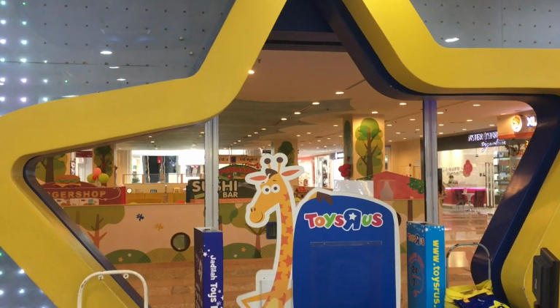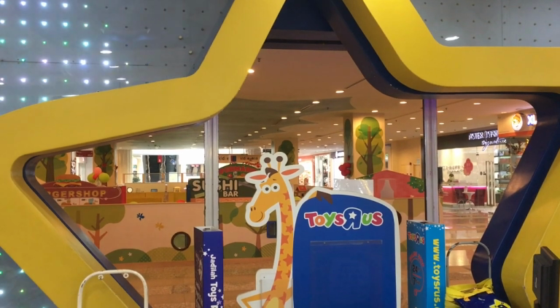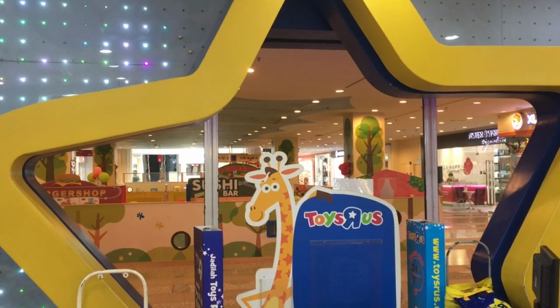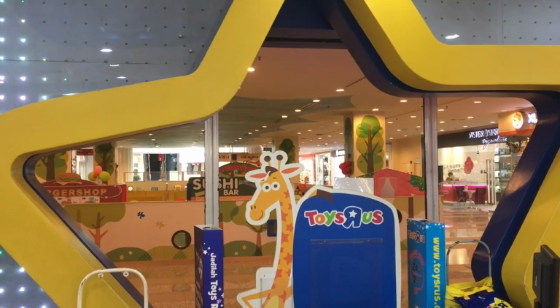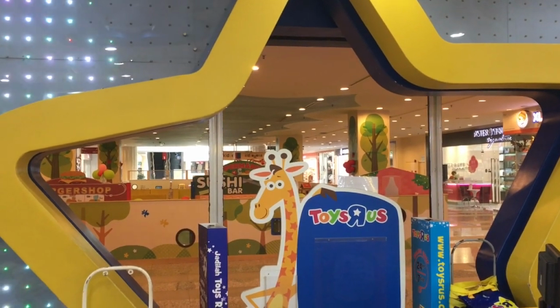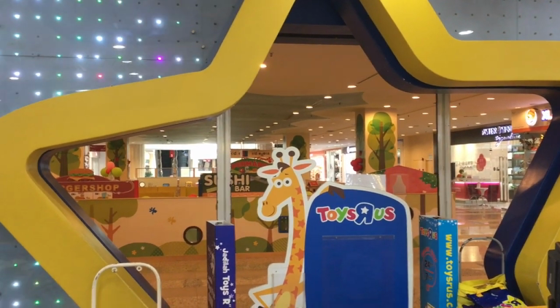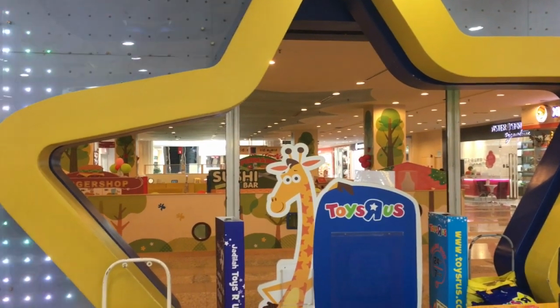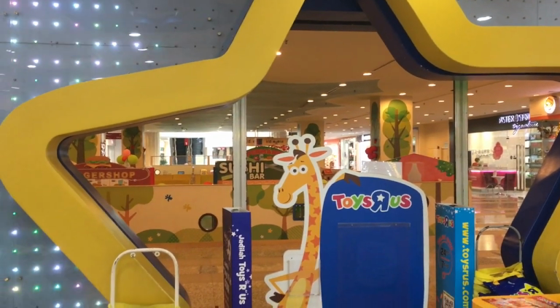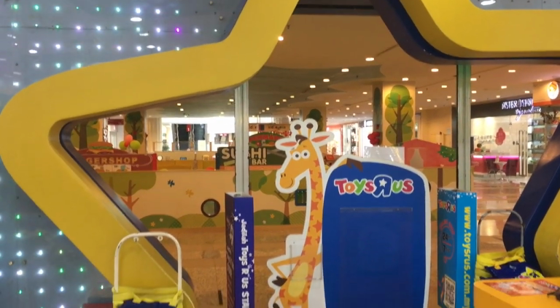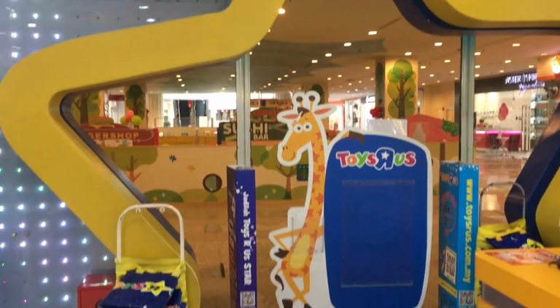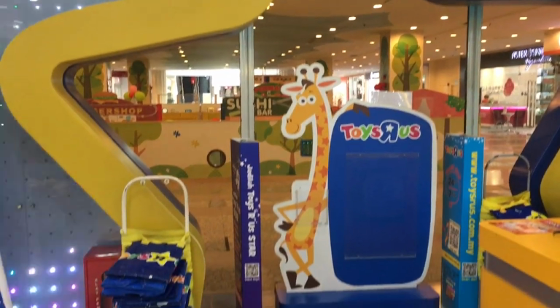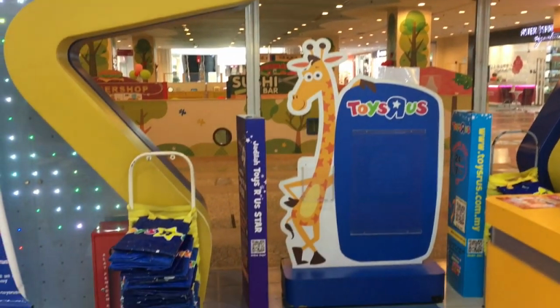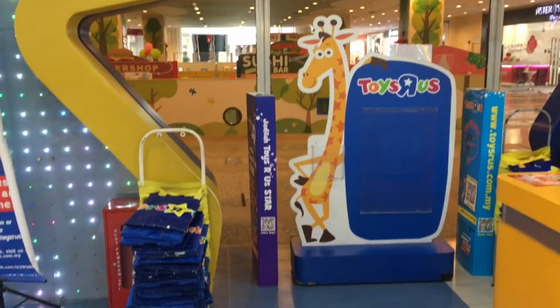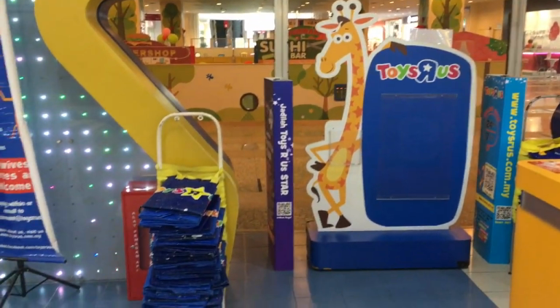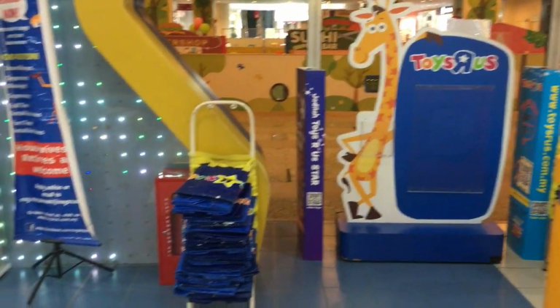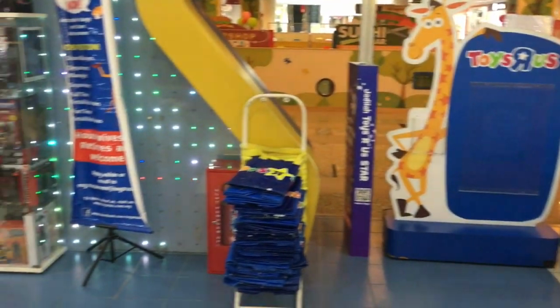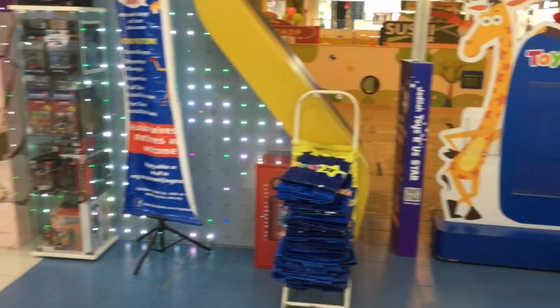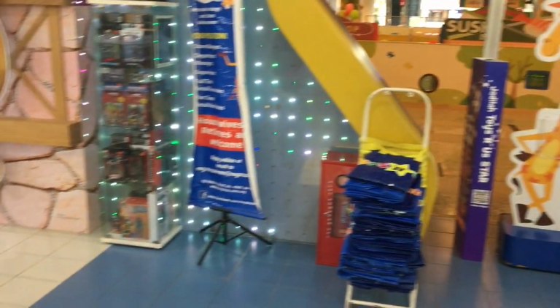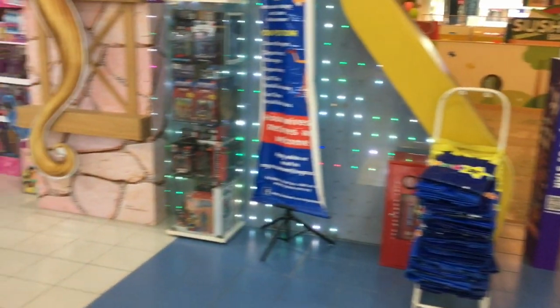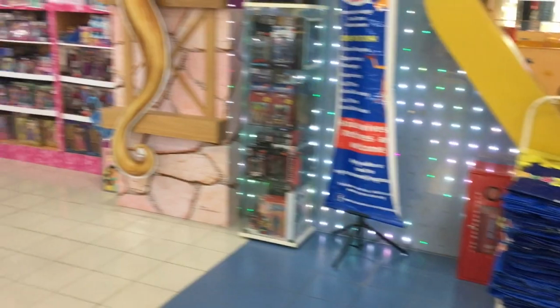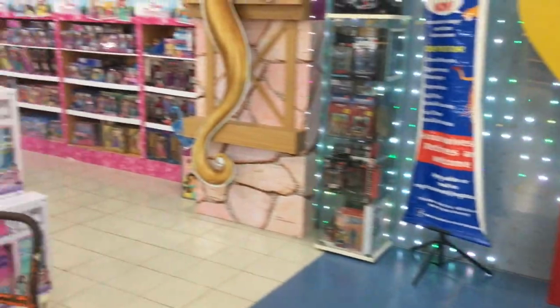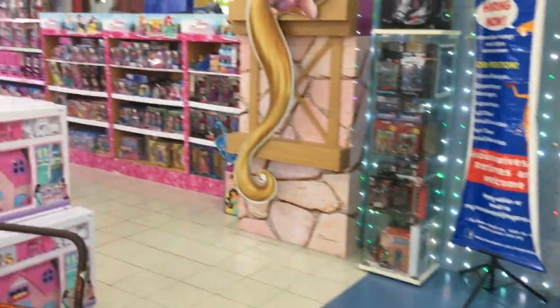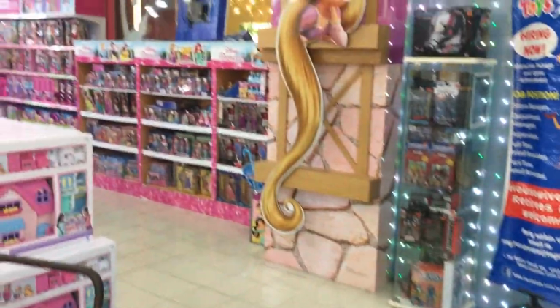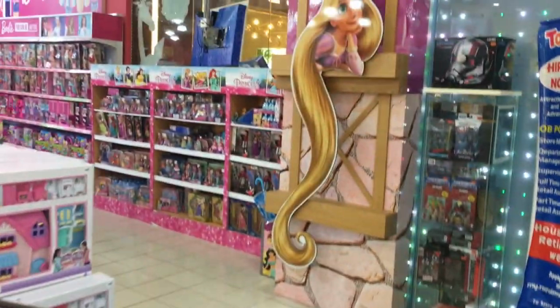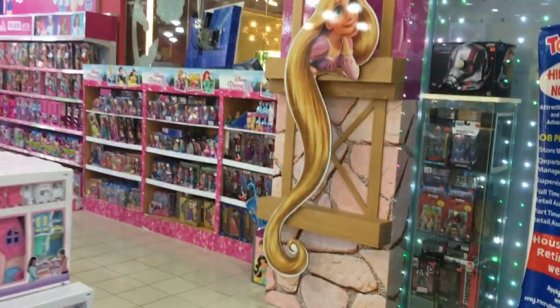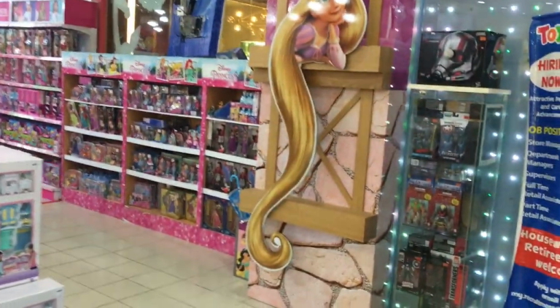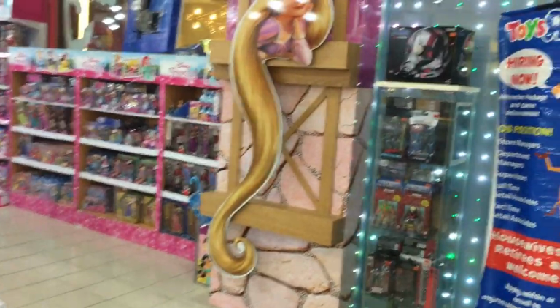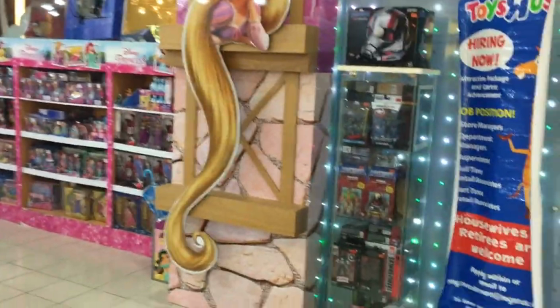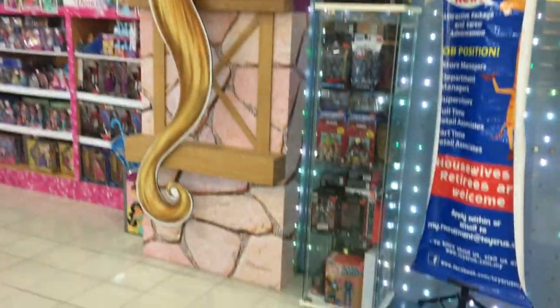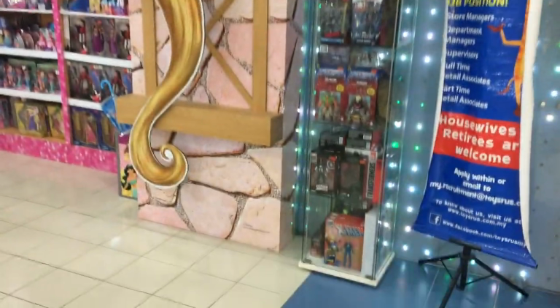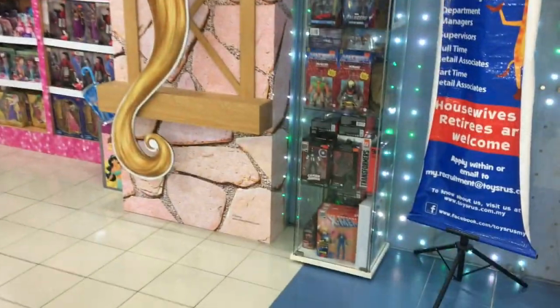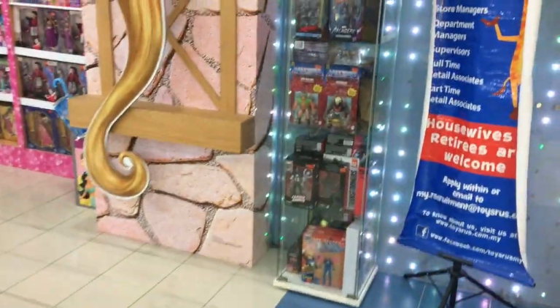Hey, what's up guys, Ken here from the Retro Toy Escapades channel in Malaysia. I'm back again at my neighborhood Toys R Us a few days after my last video.